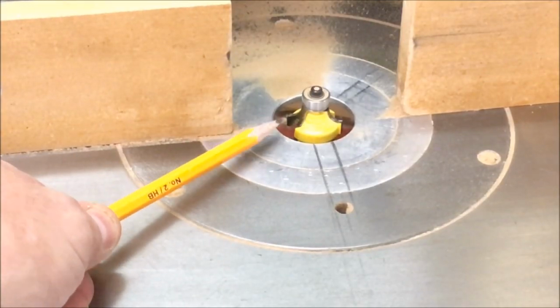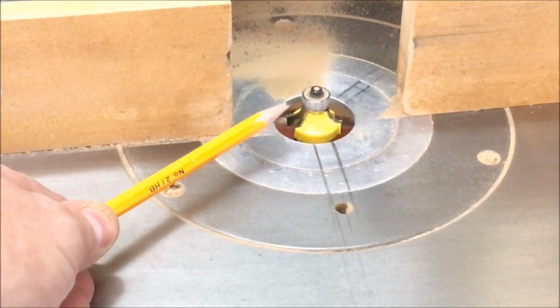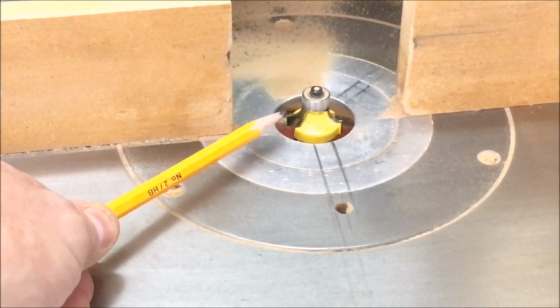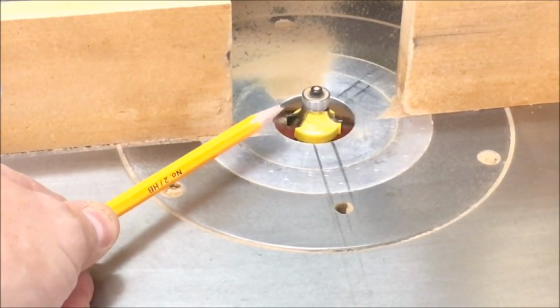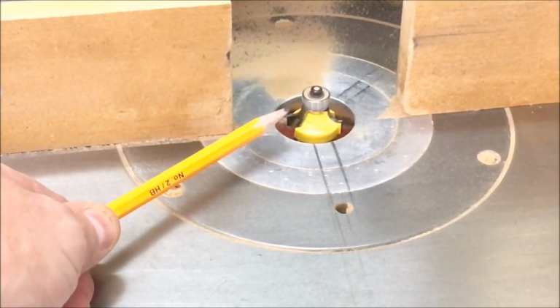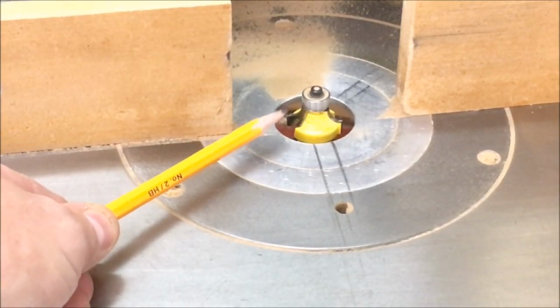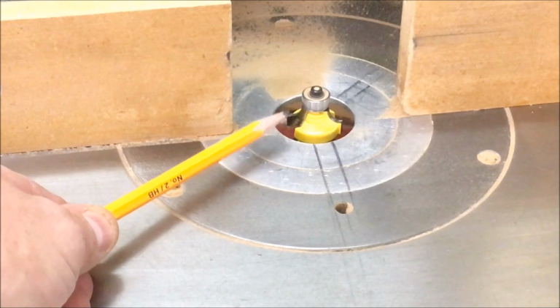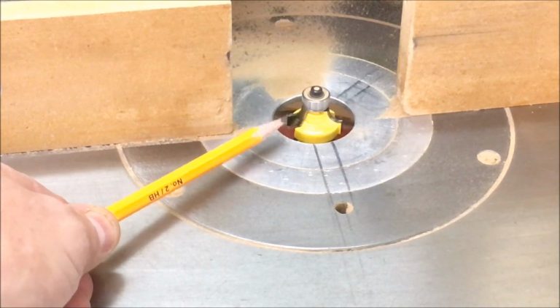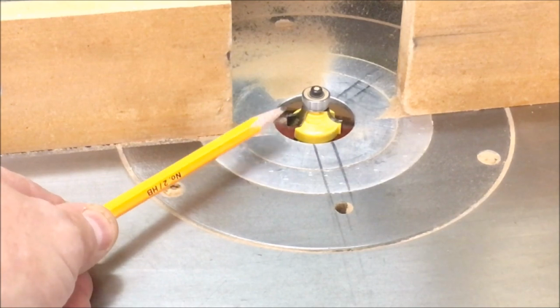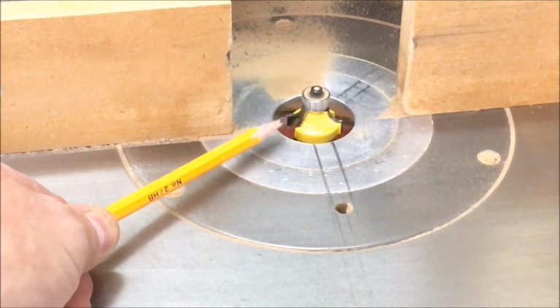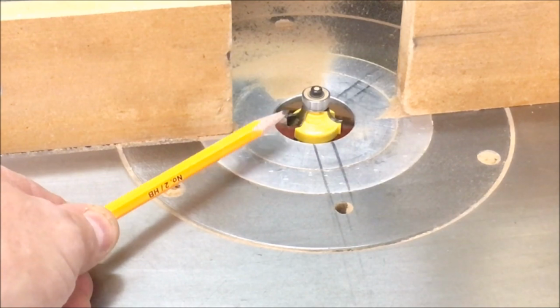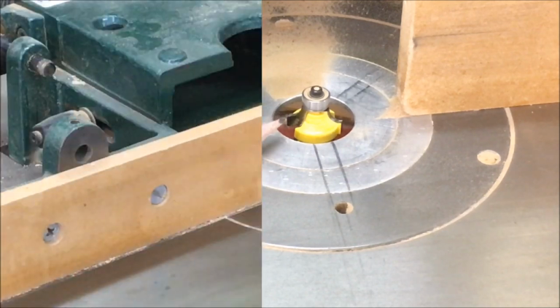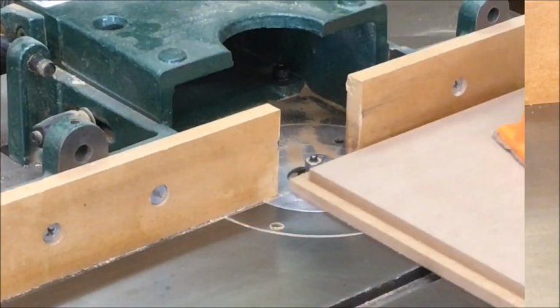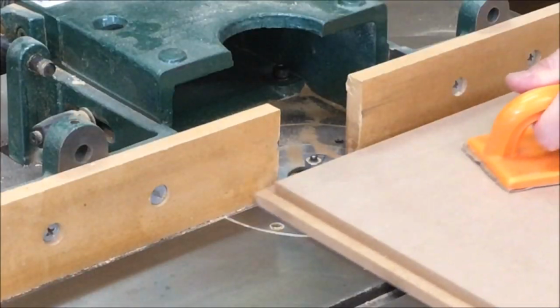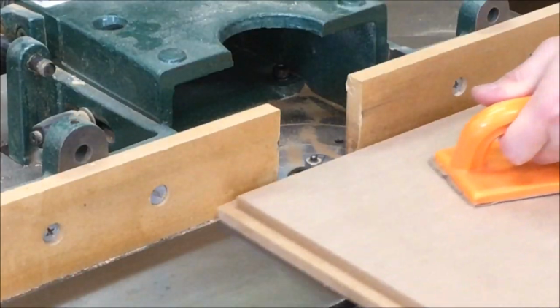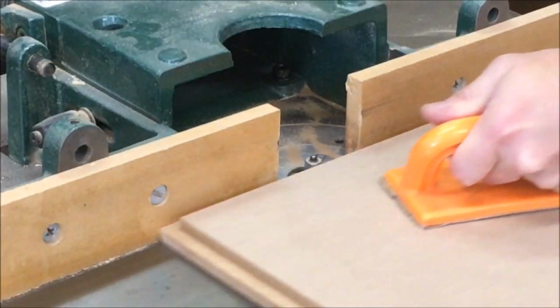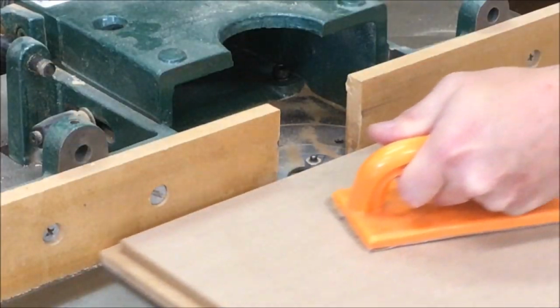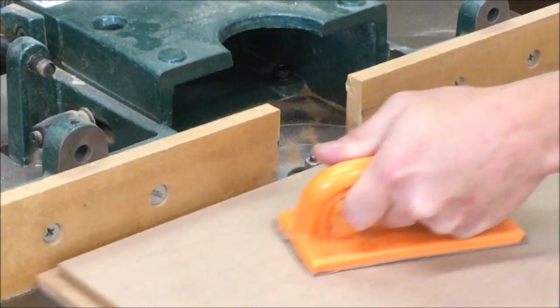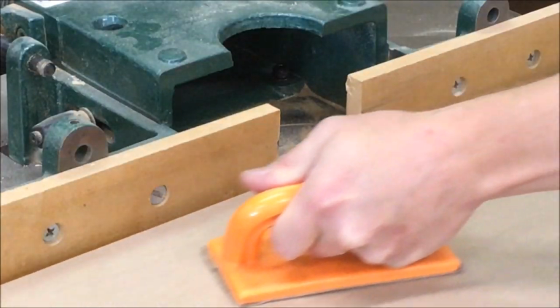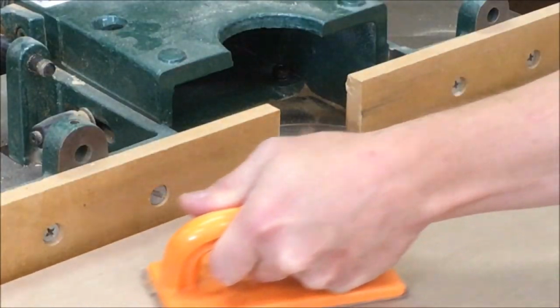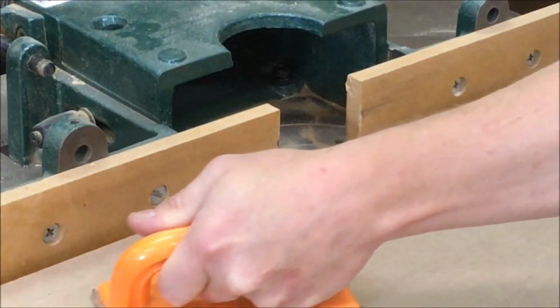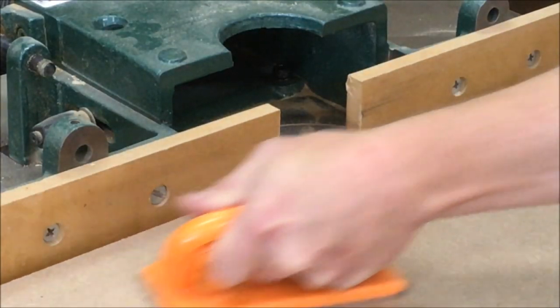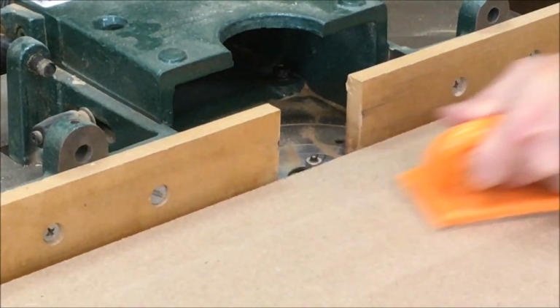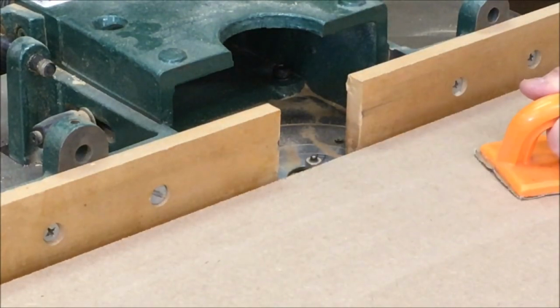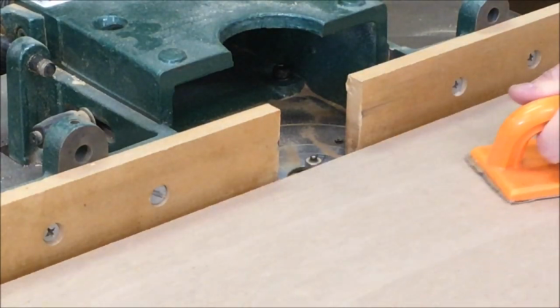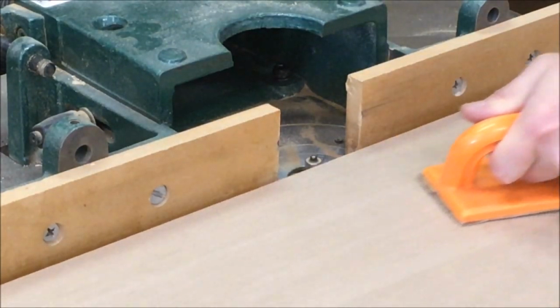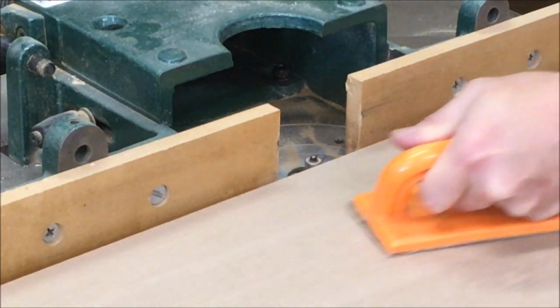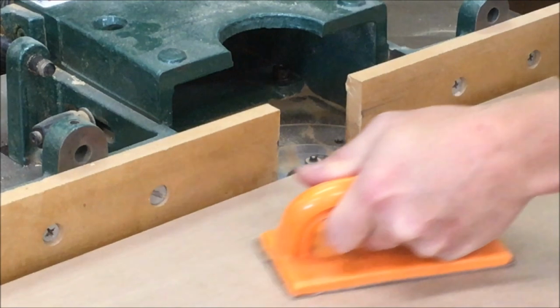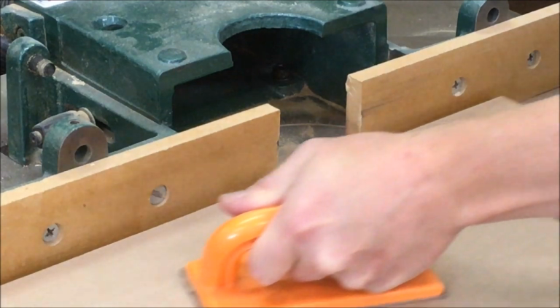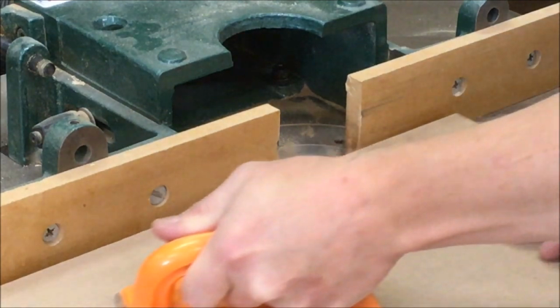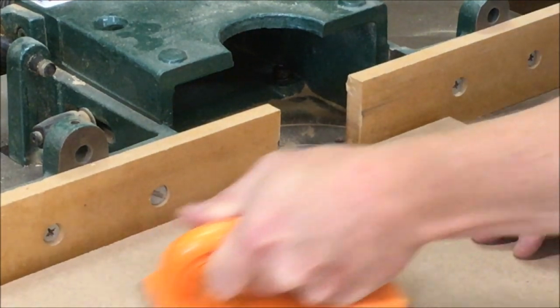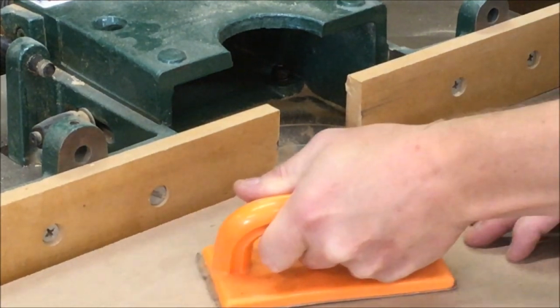Next, go to the shaper and install a quarter-inch round-over. We're just going to make a slight round-over on all the outside edges.